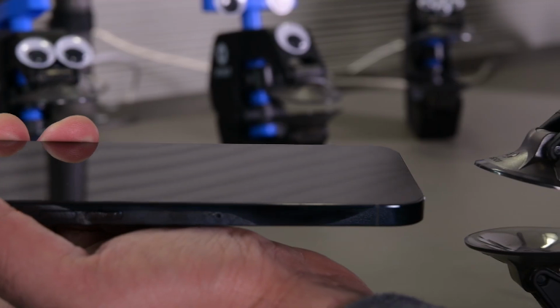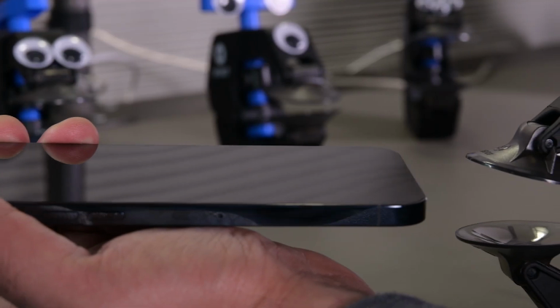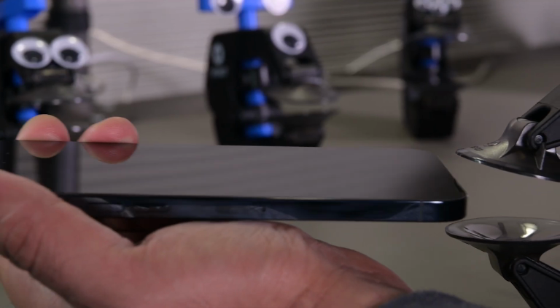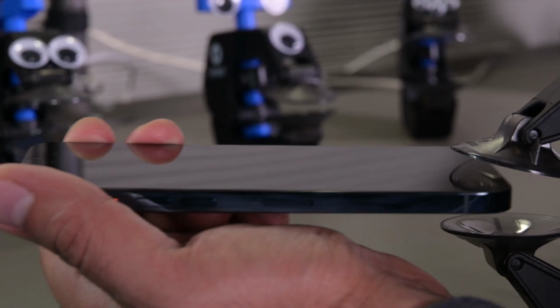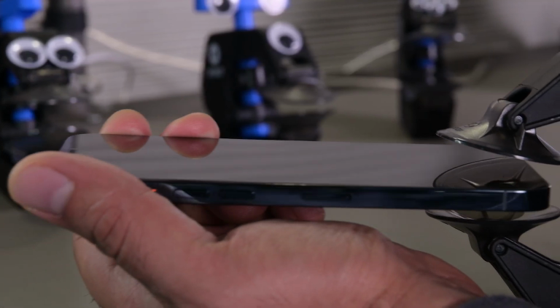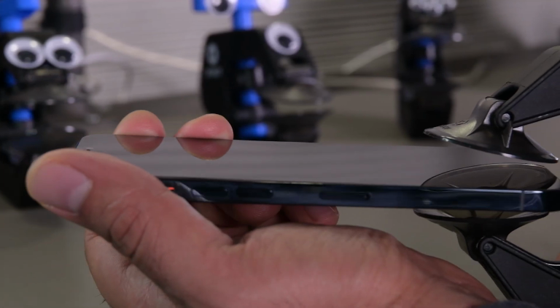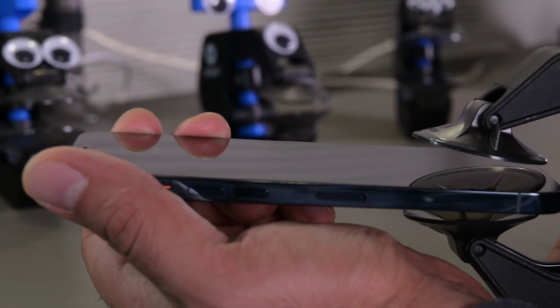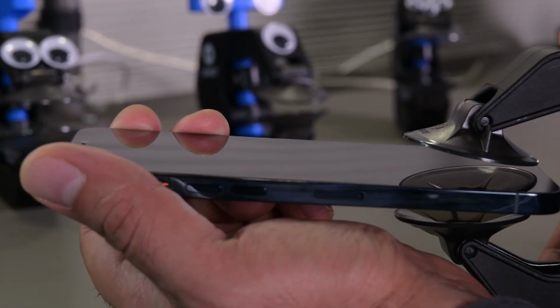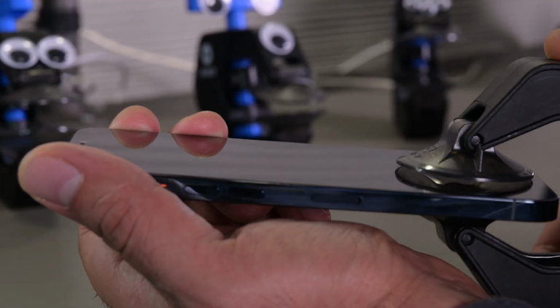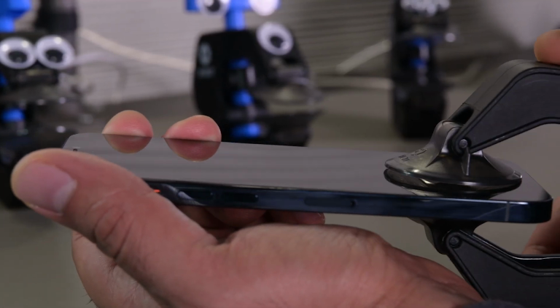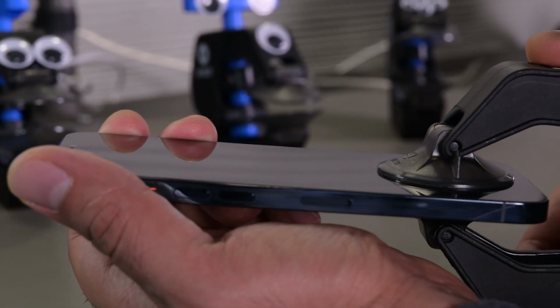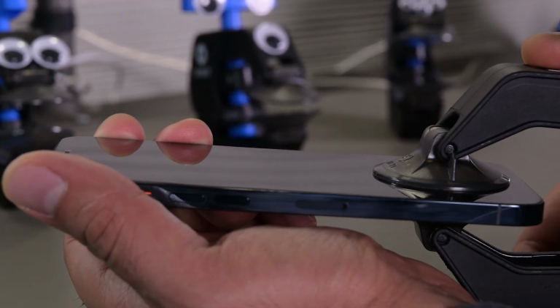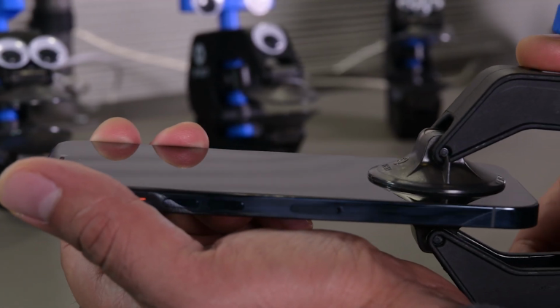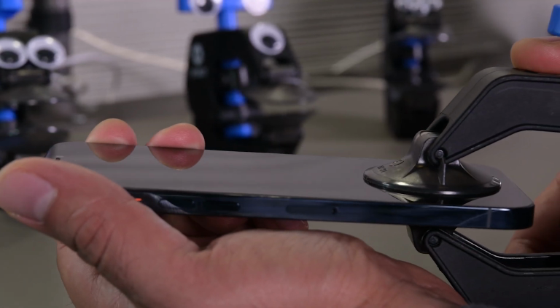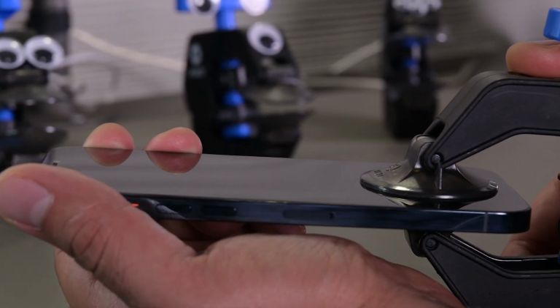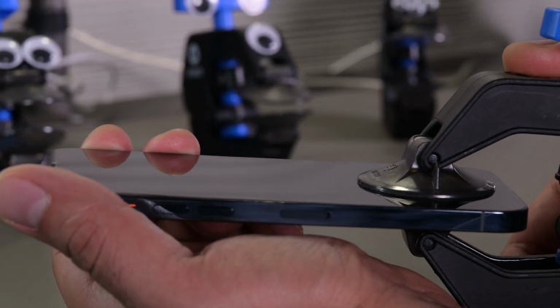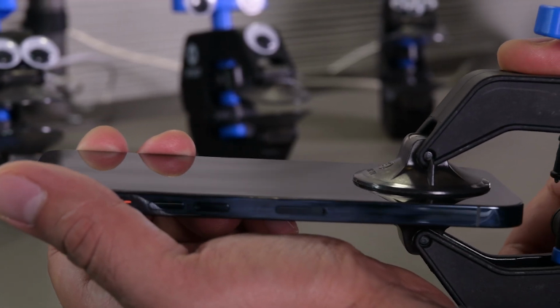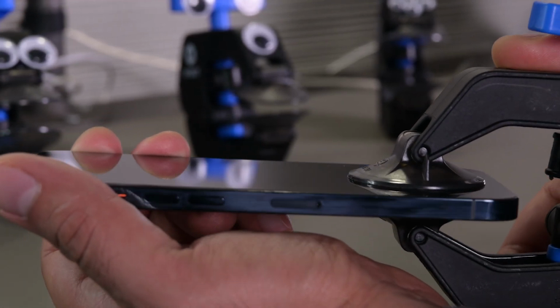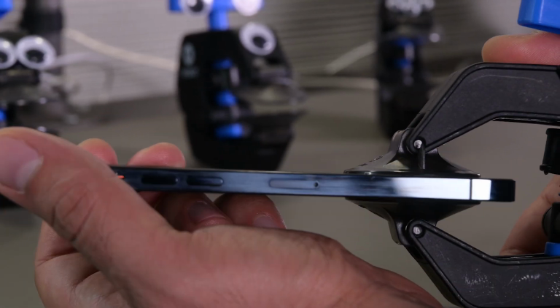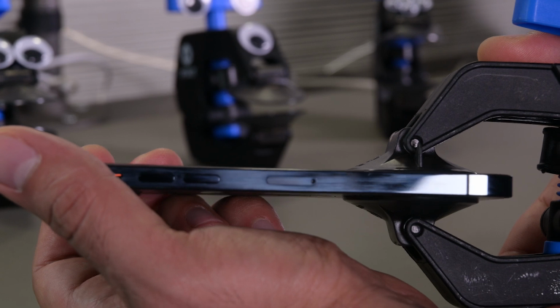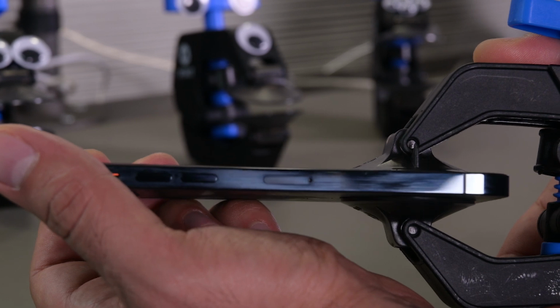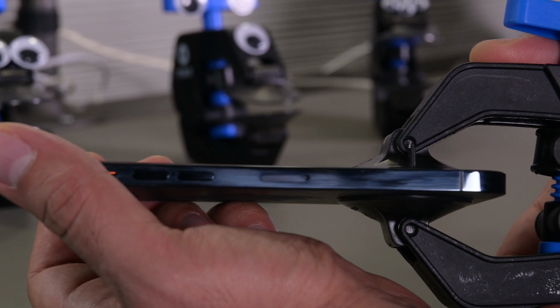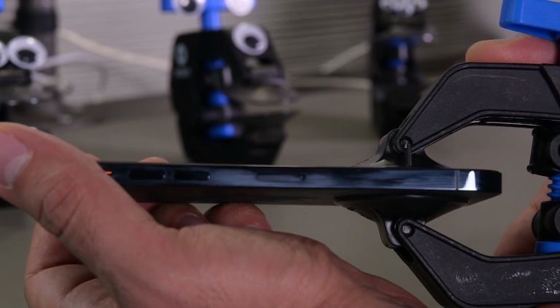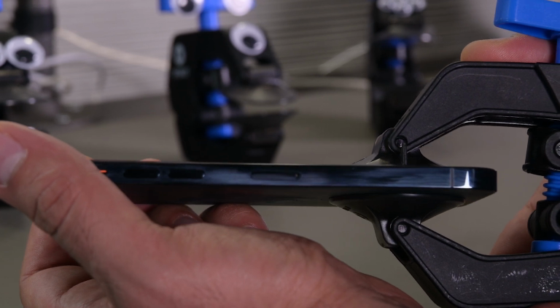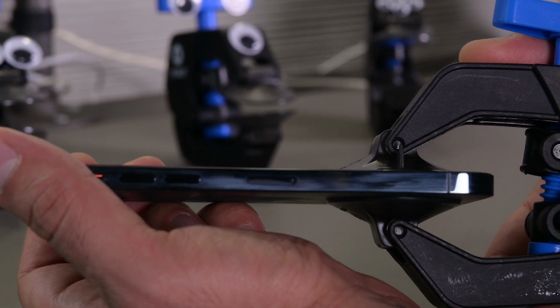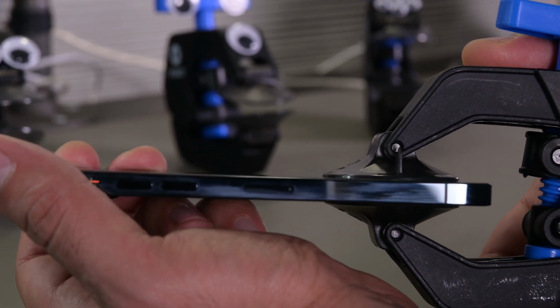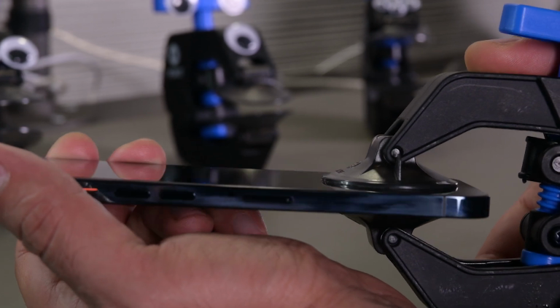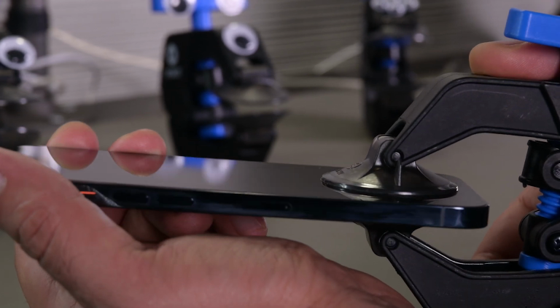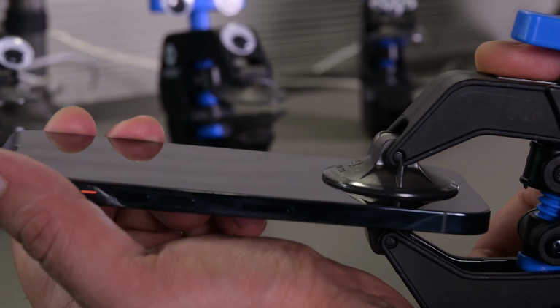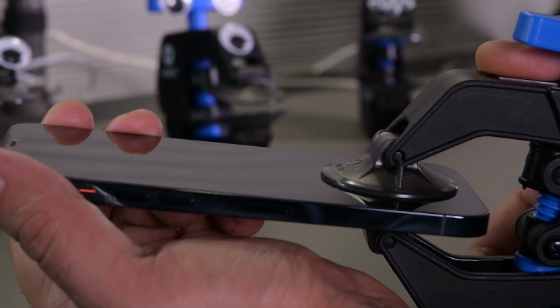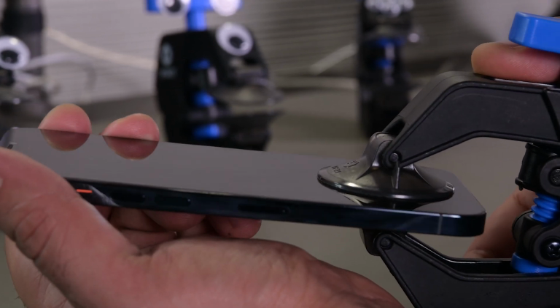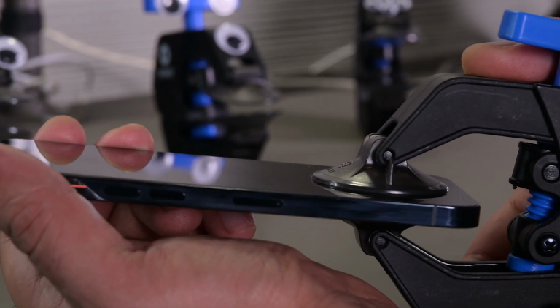Next, center the suction cups over the display near the edge. Avoid buttons, gaps, seams, and speakers as they'll prevent a good hold.